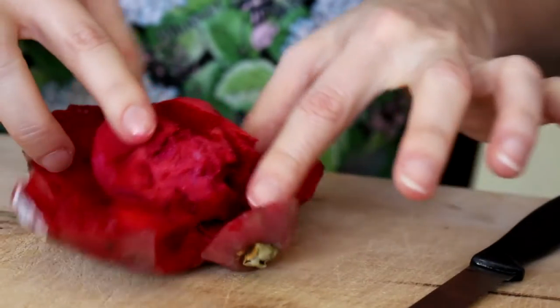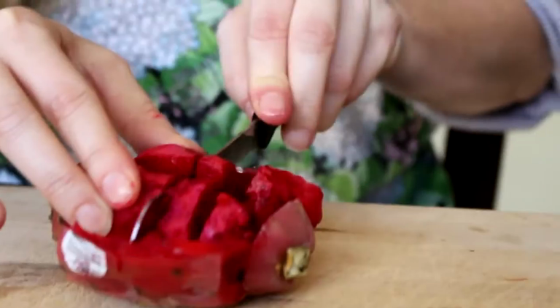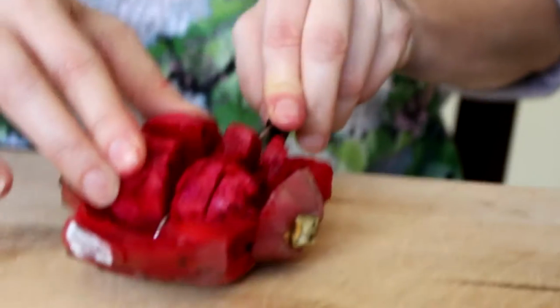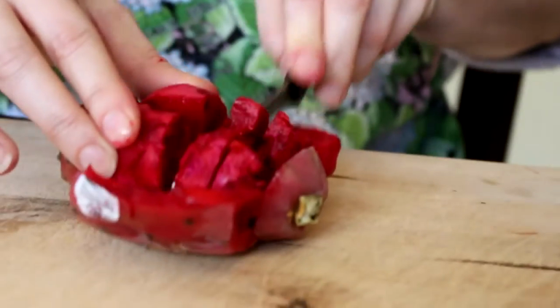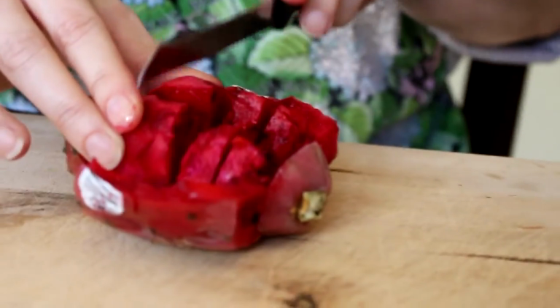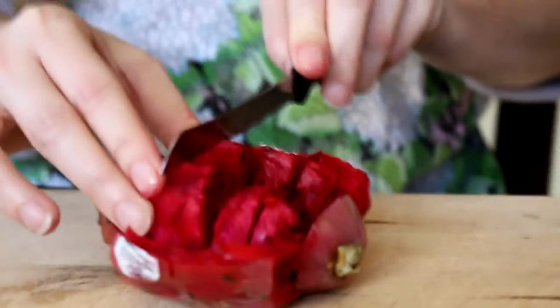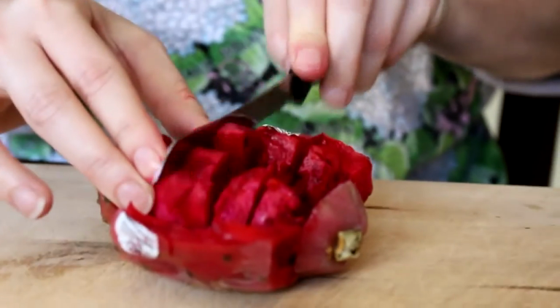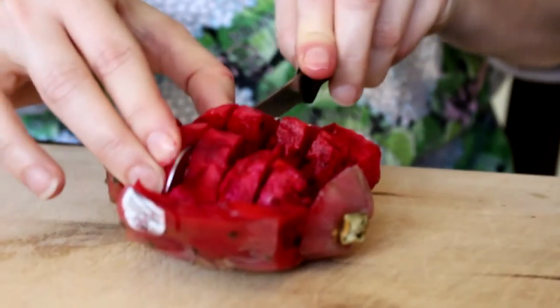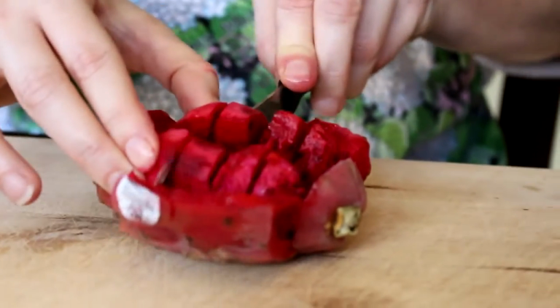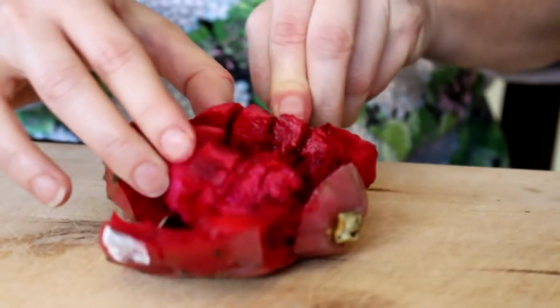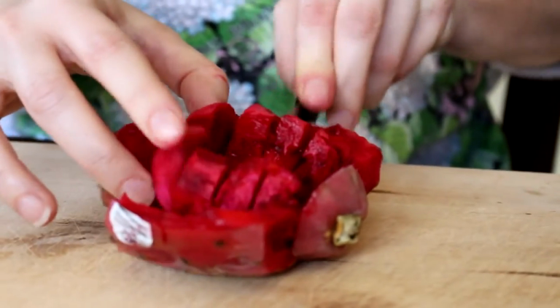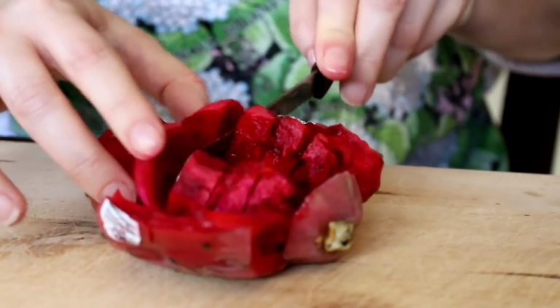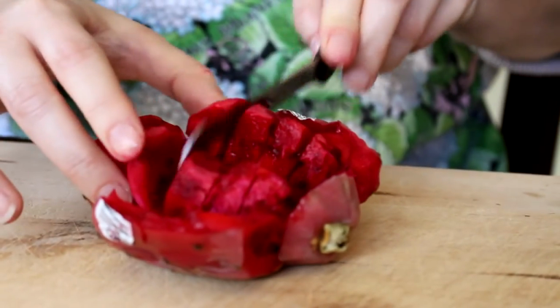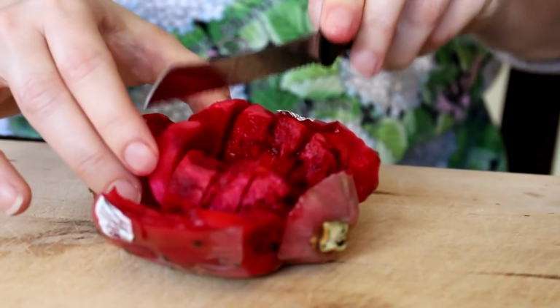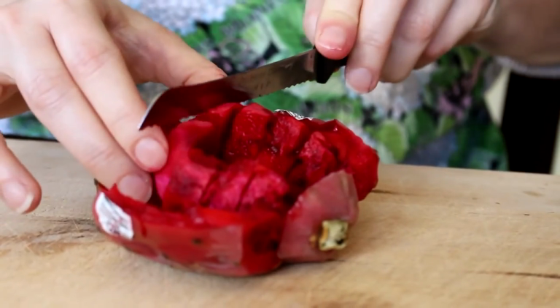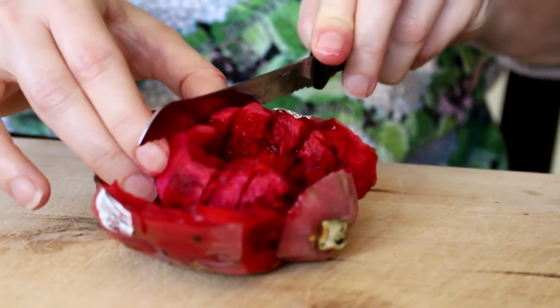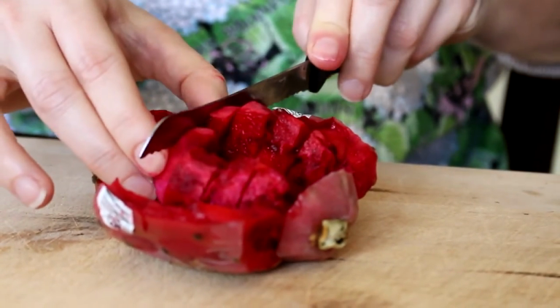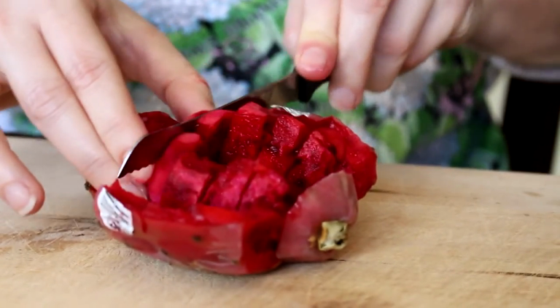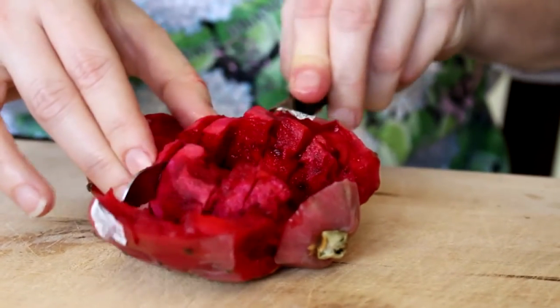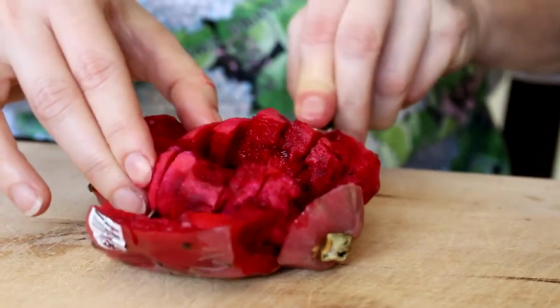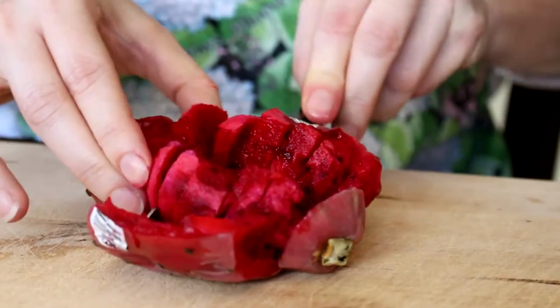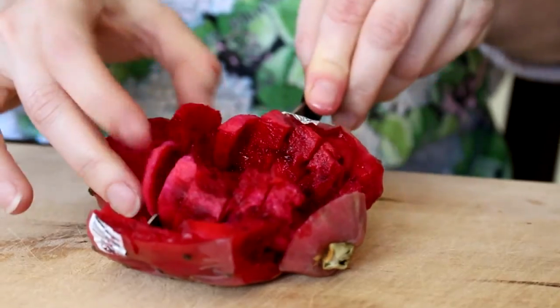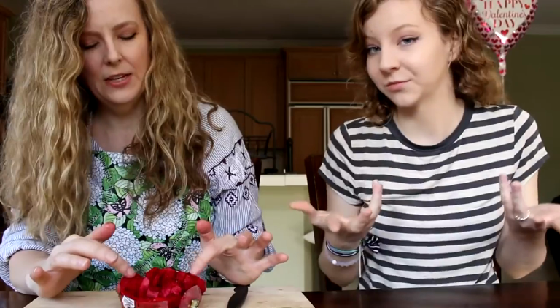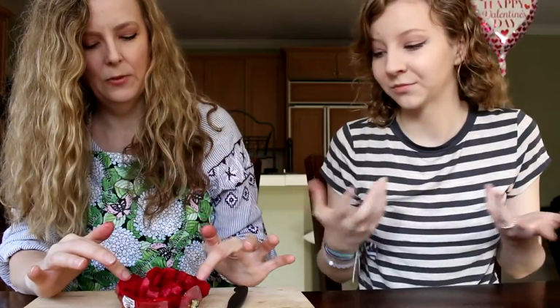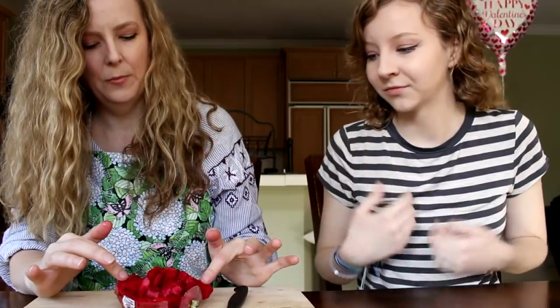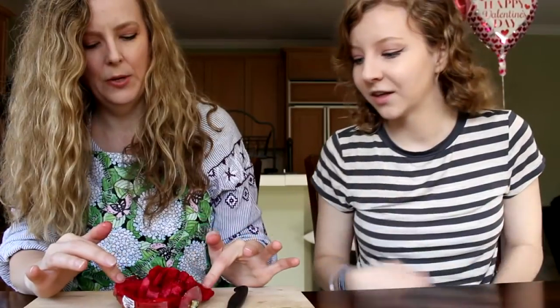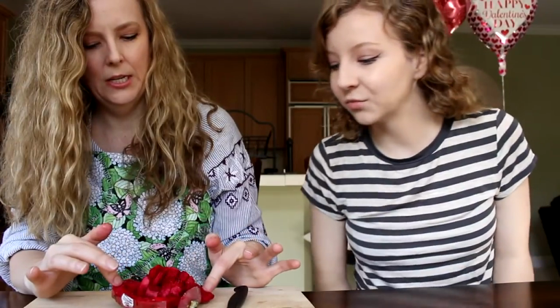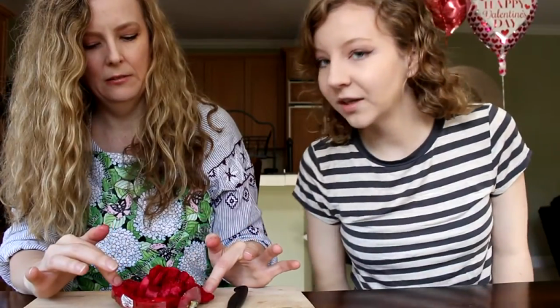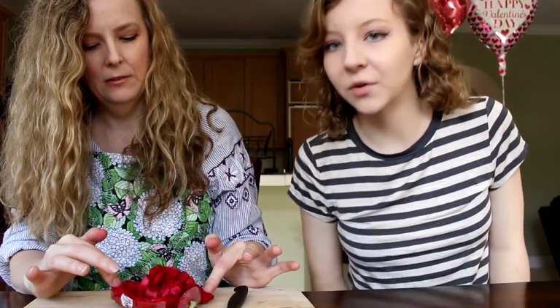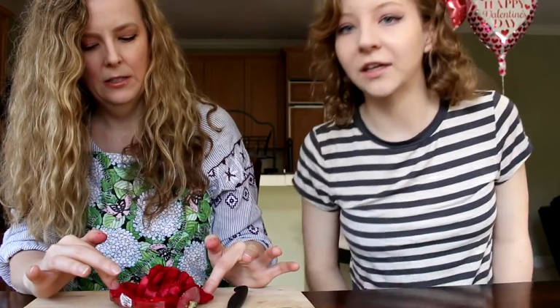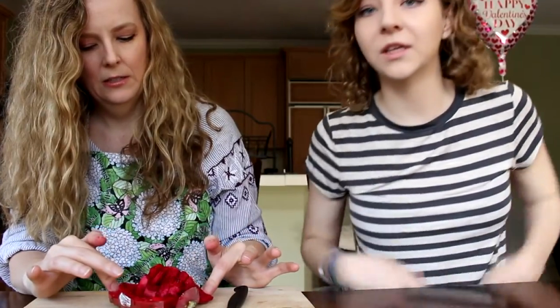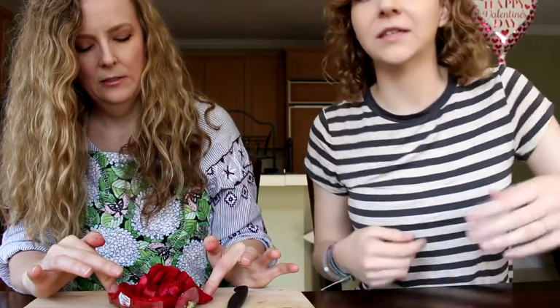And then we're going to slice it like this and then you taste it. I think it's really pretty, it really is.